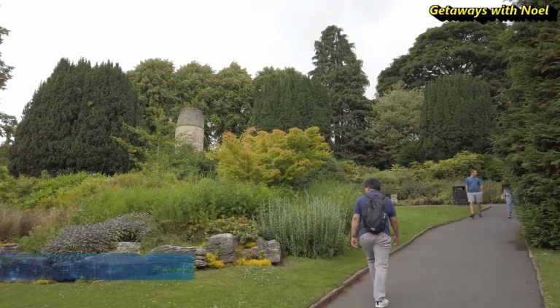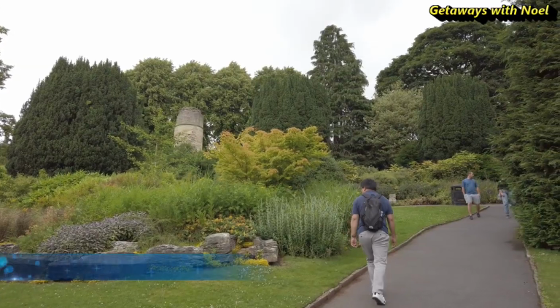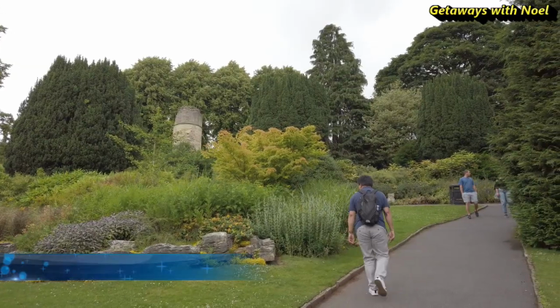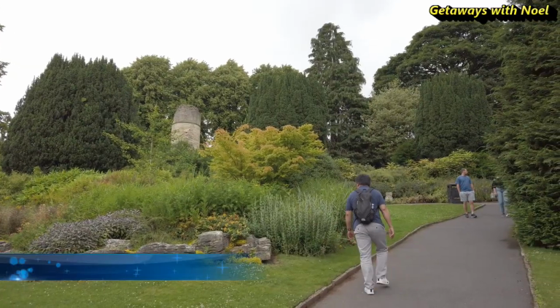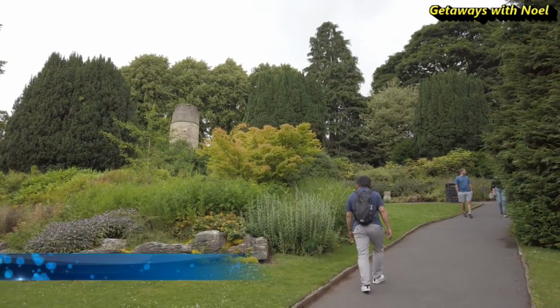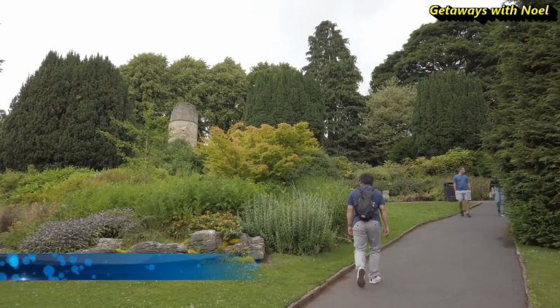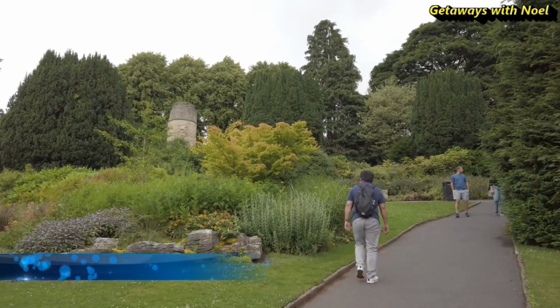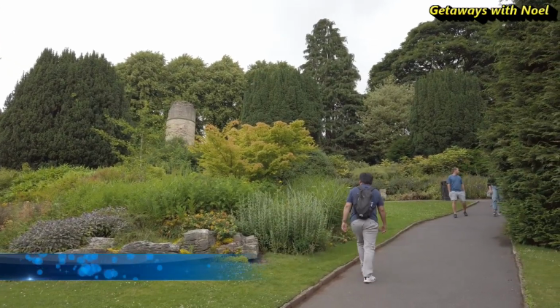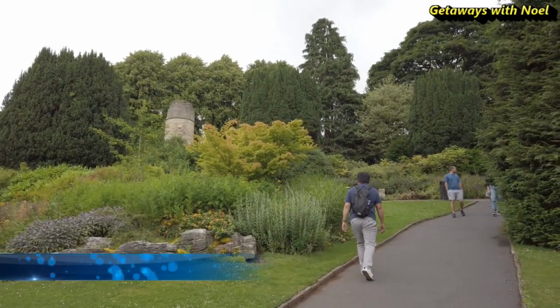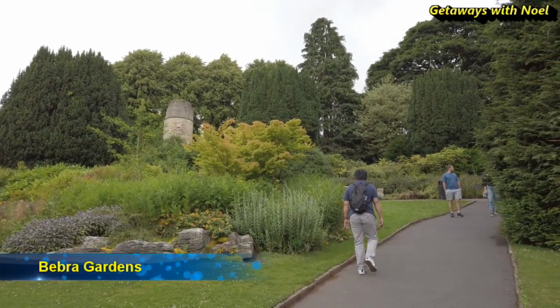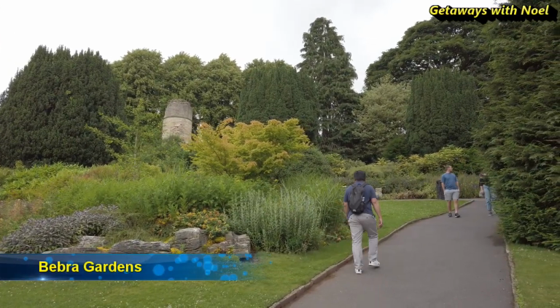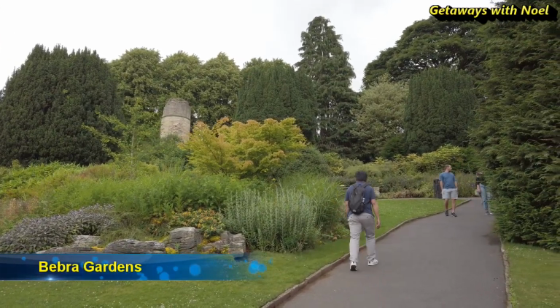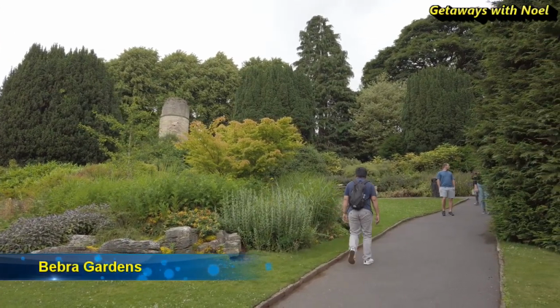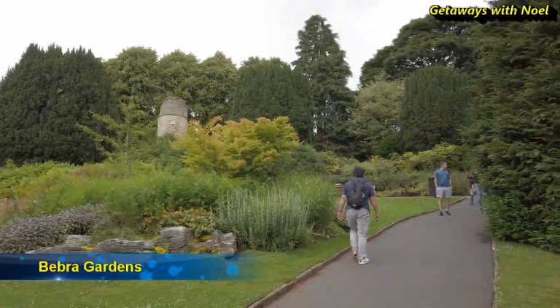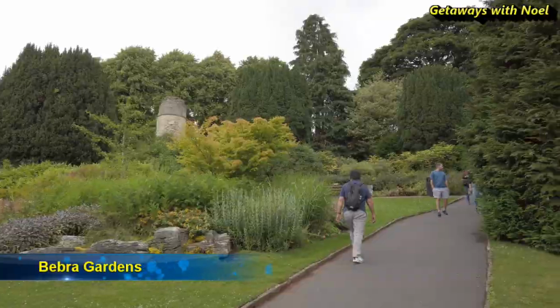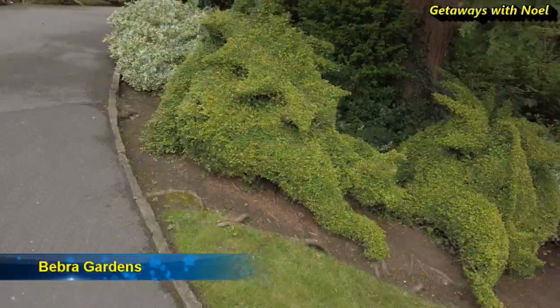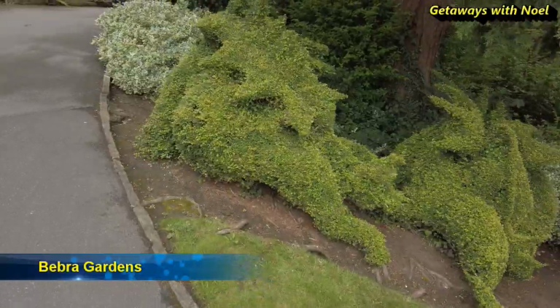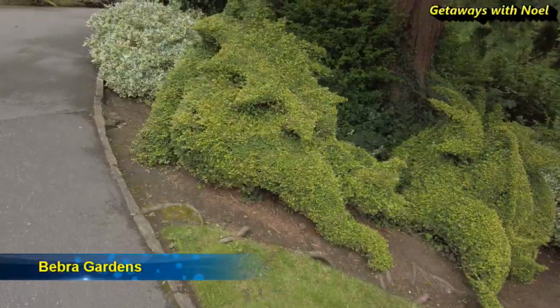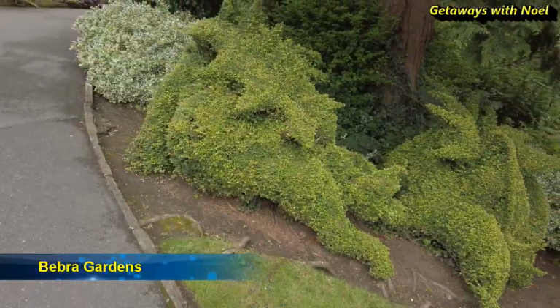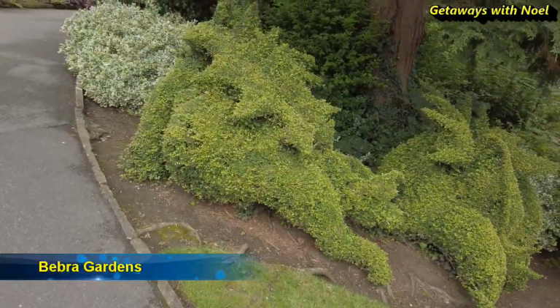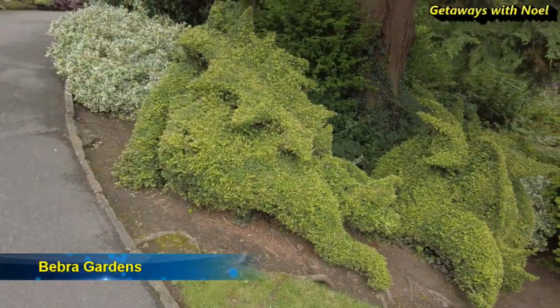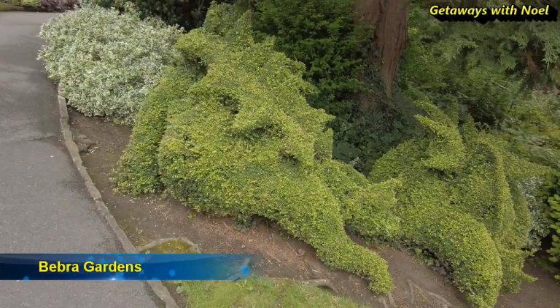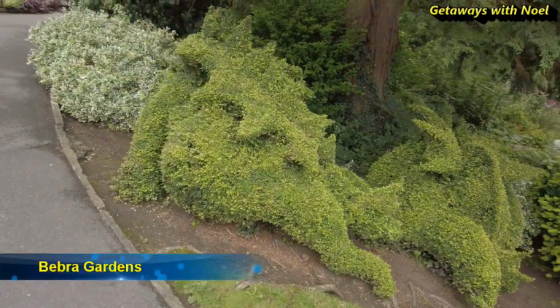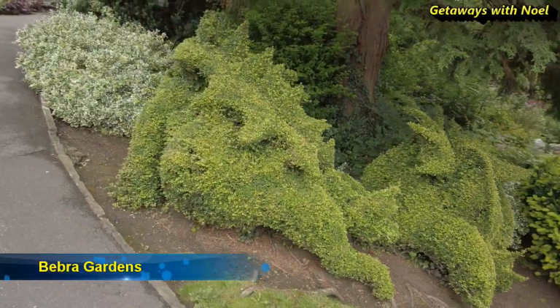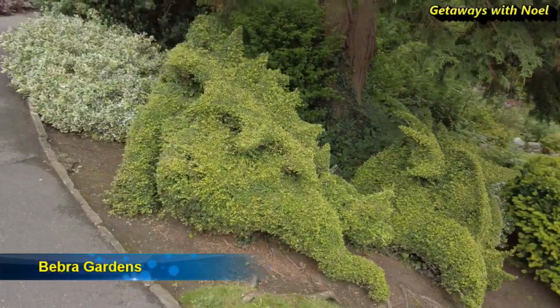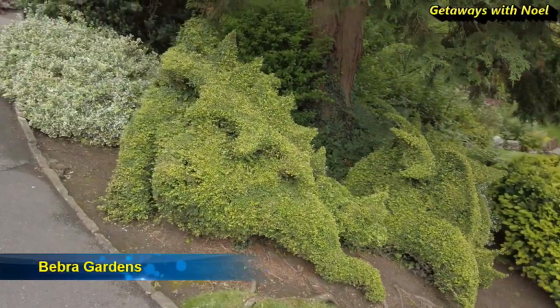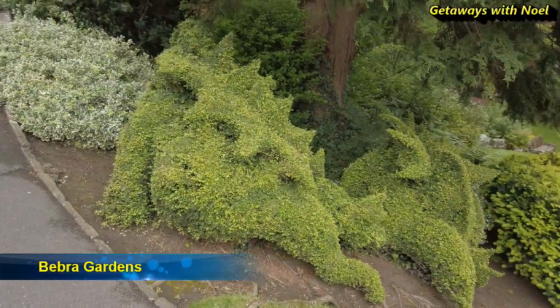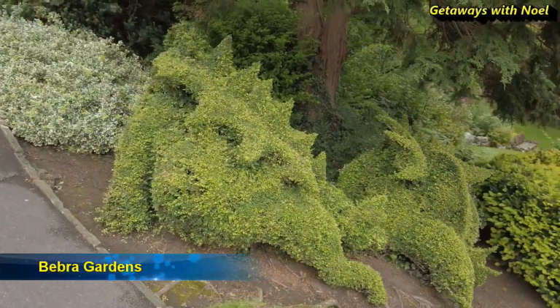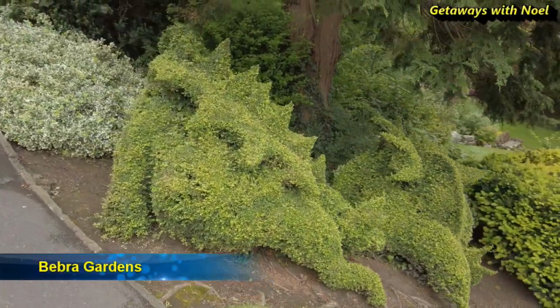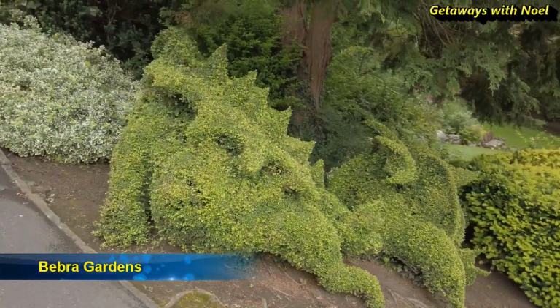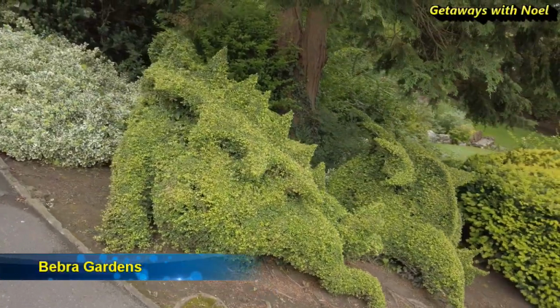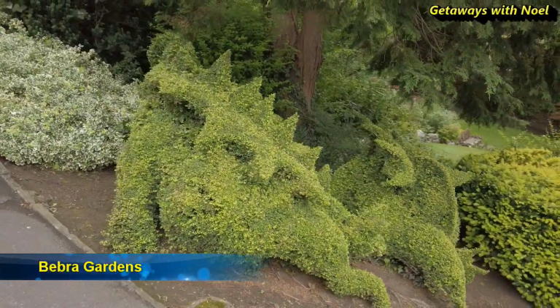Below the castle is the Bebra garden. It's a nice place to sit down and relax.